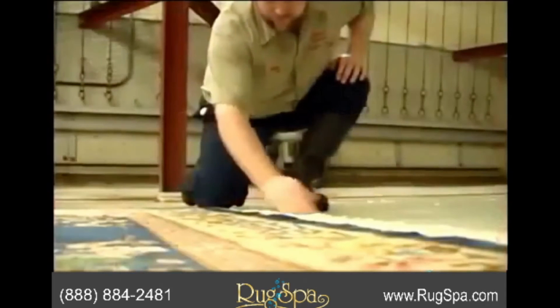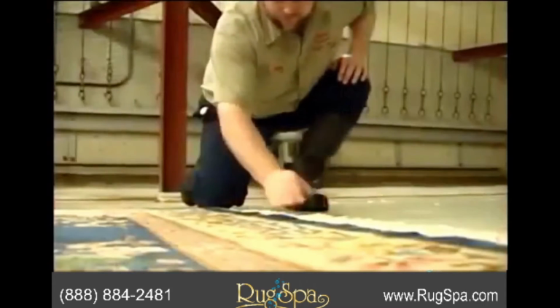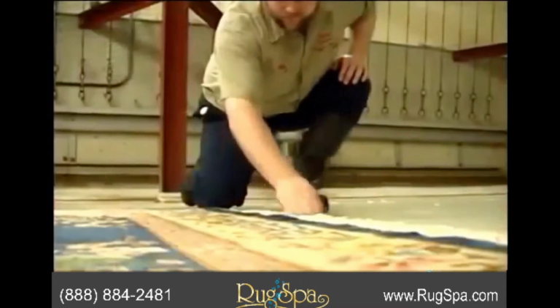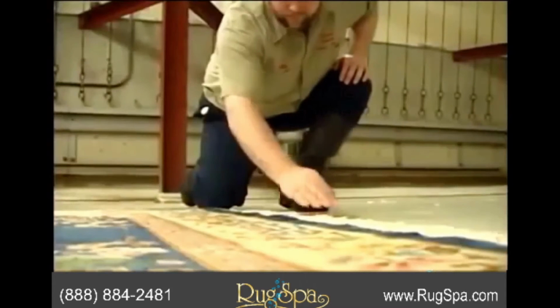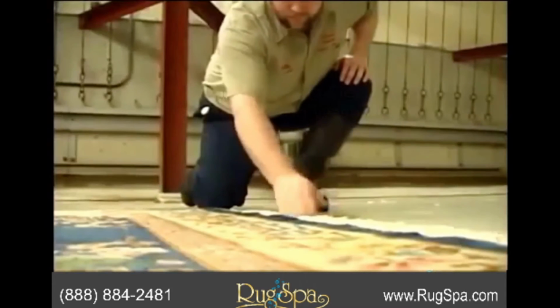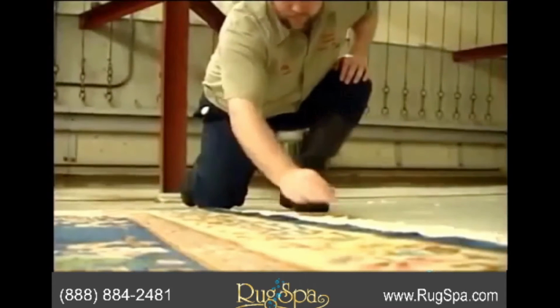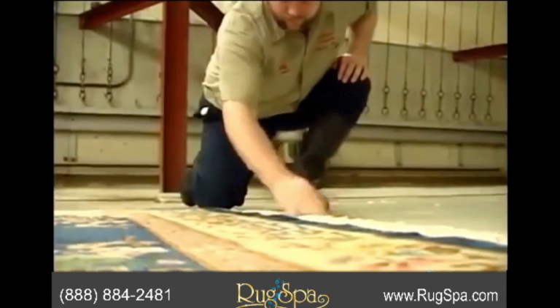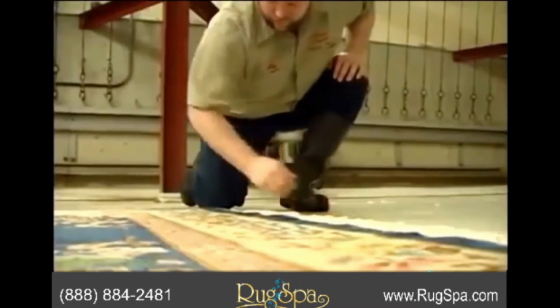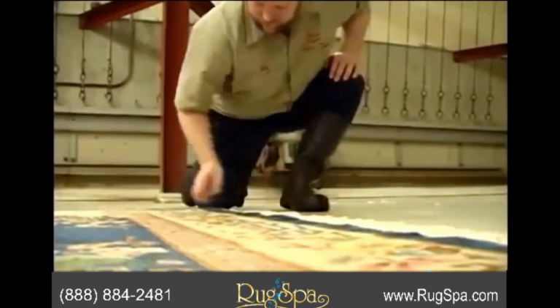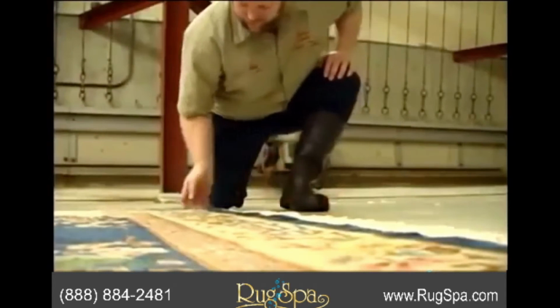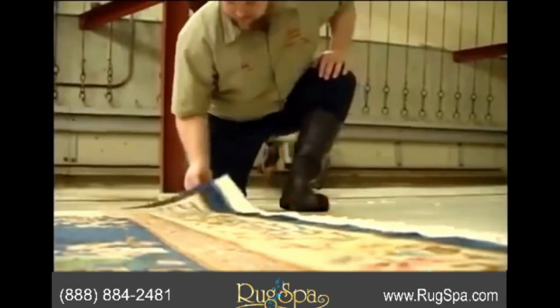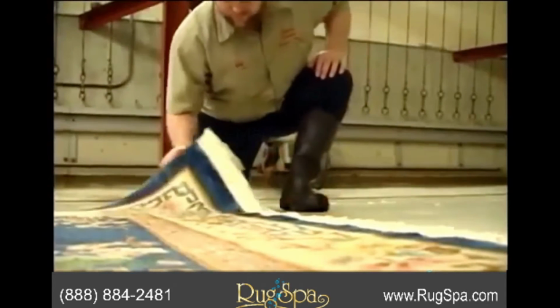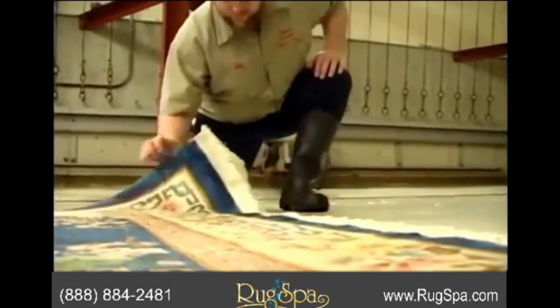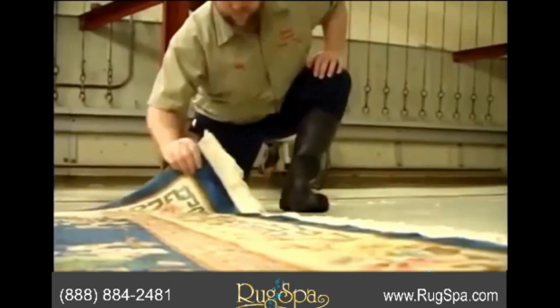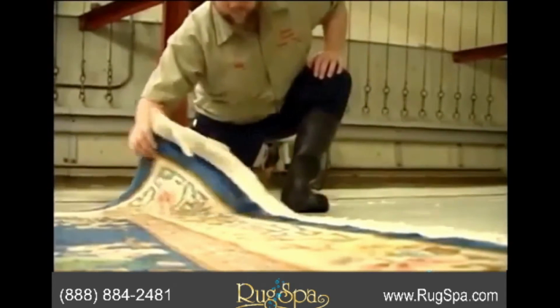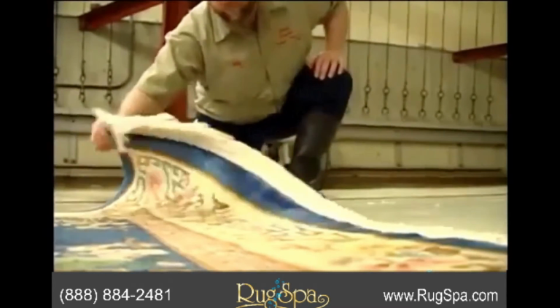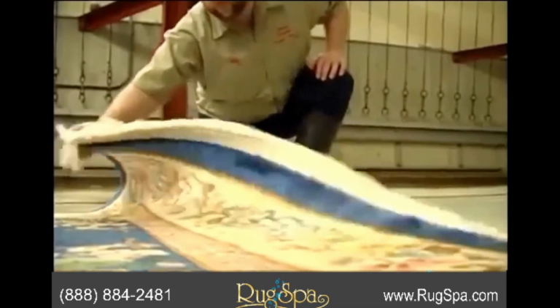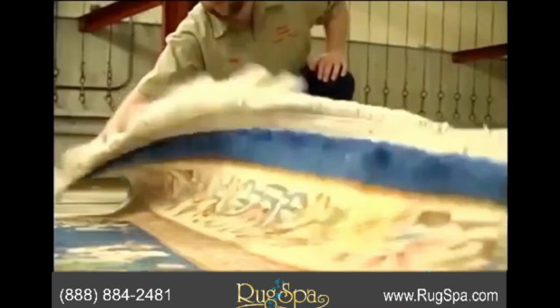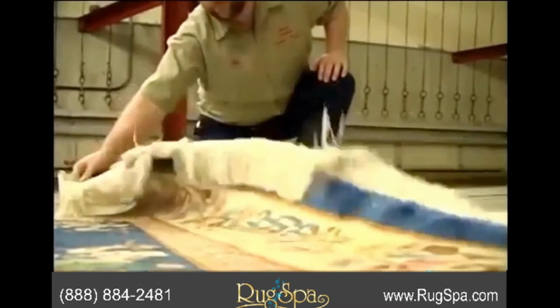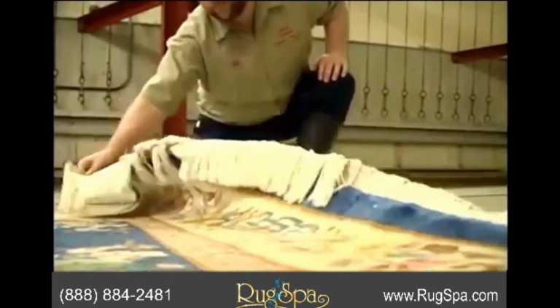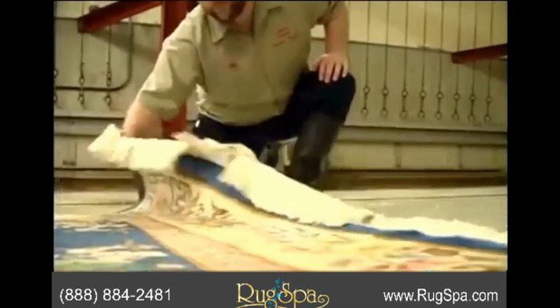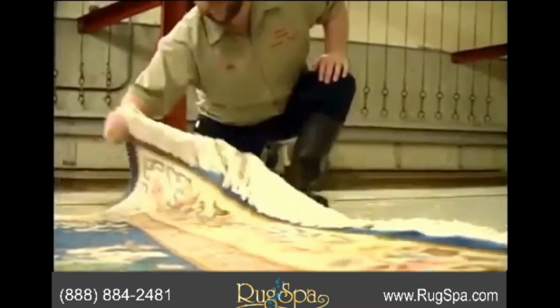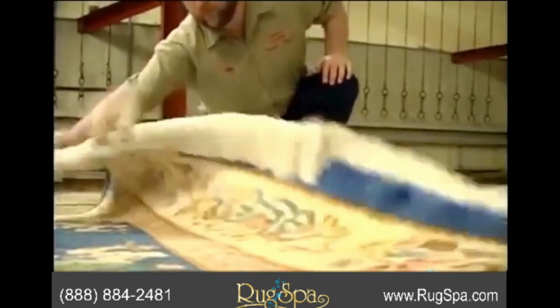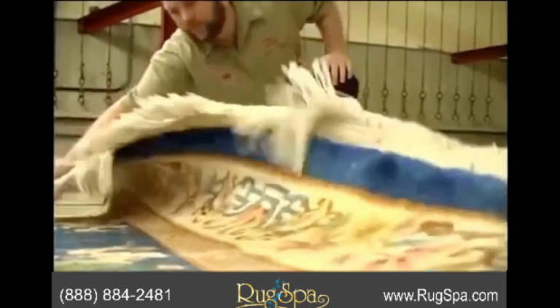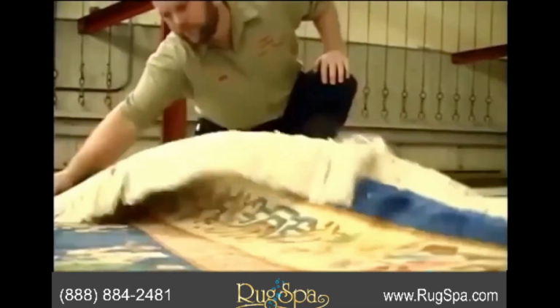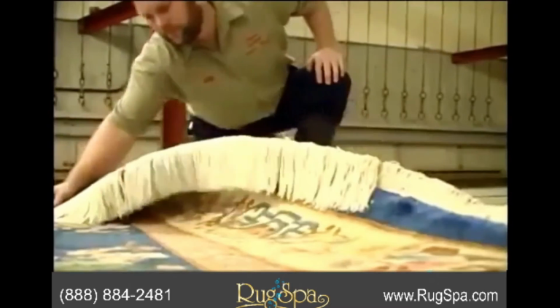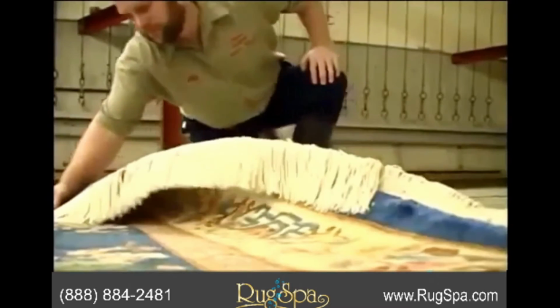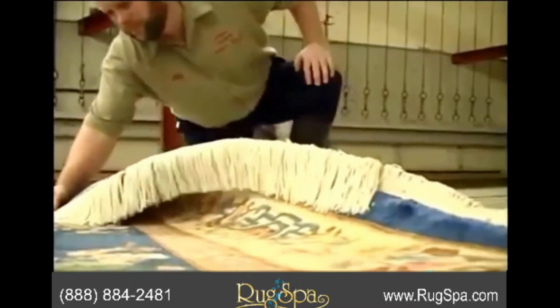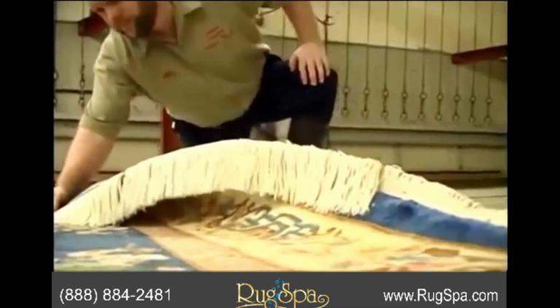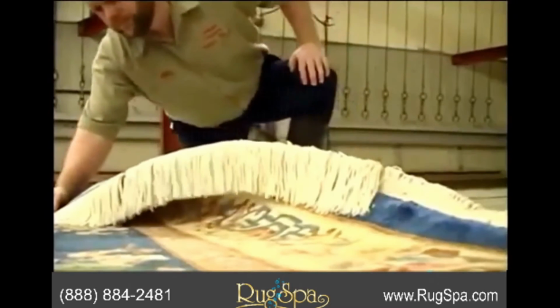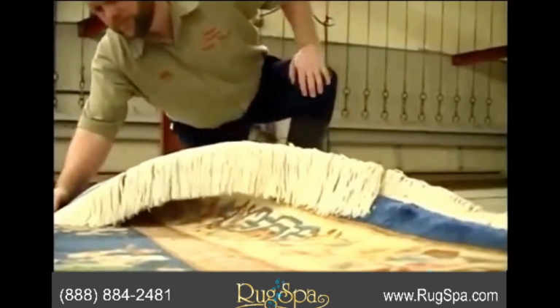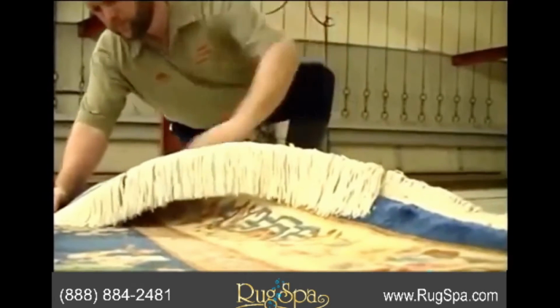After drying, we thoroughly inspect your rug for spots. We also inspect for any needed repairs on fringes and edges.